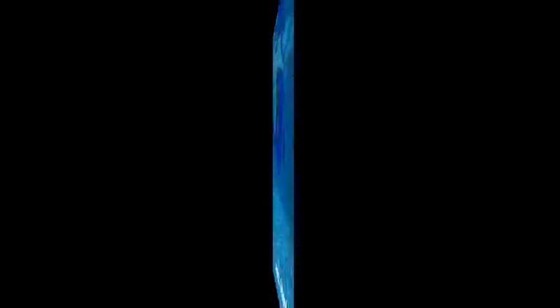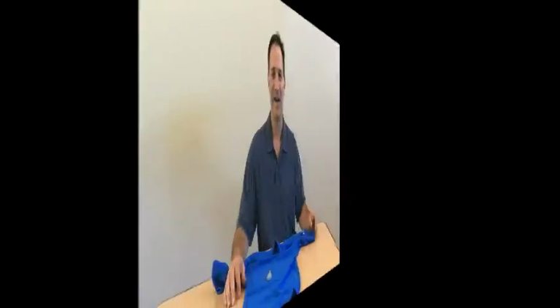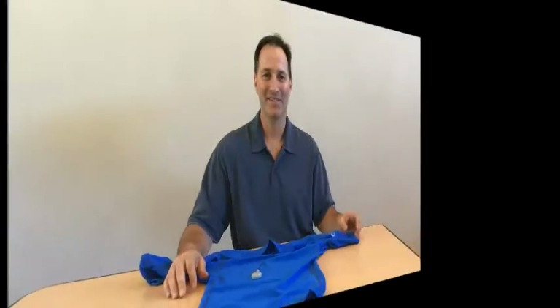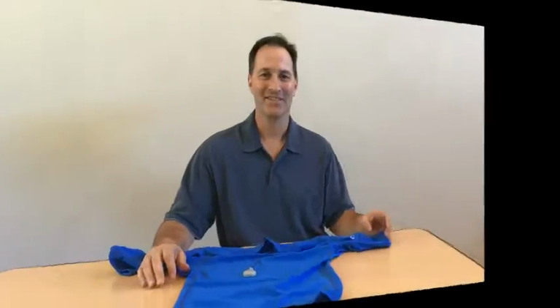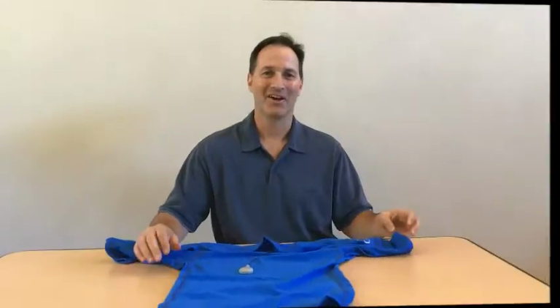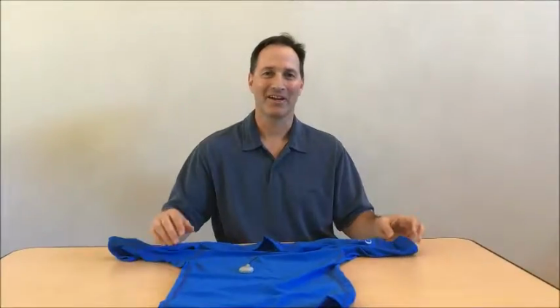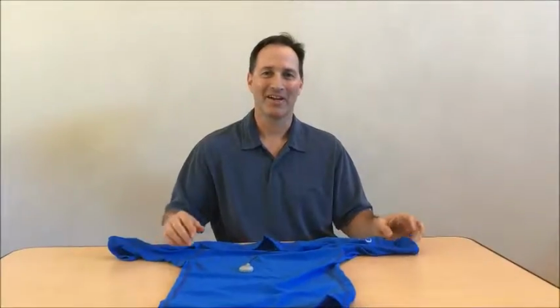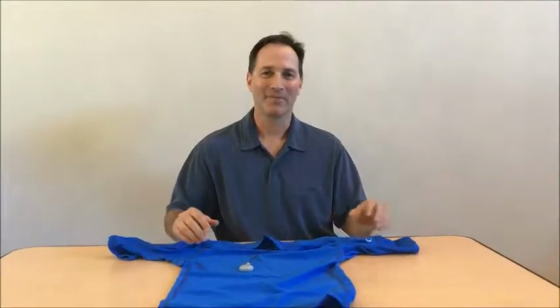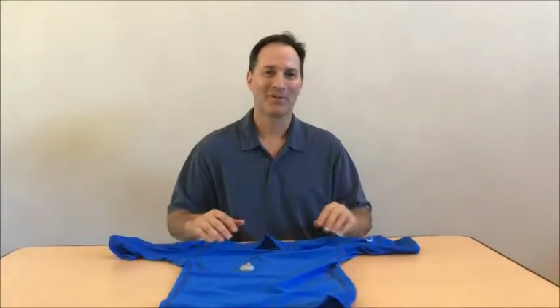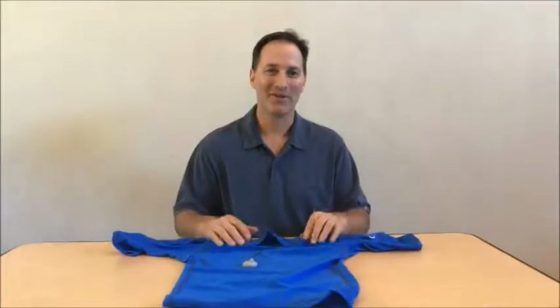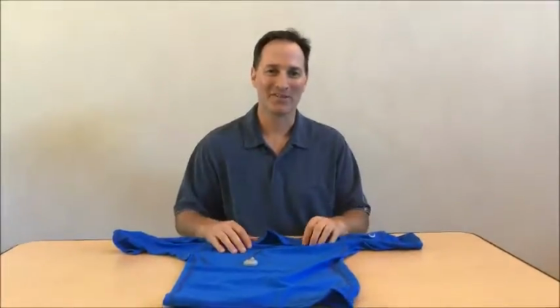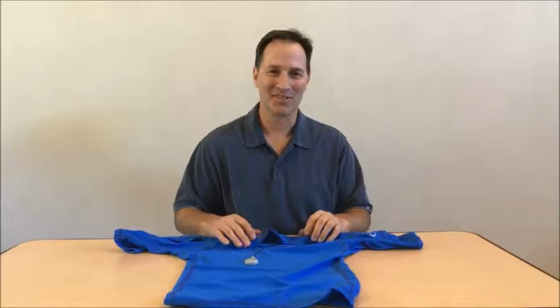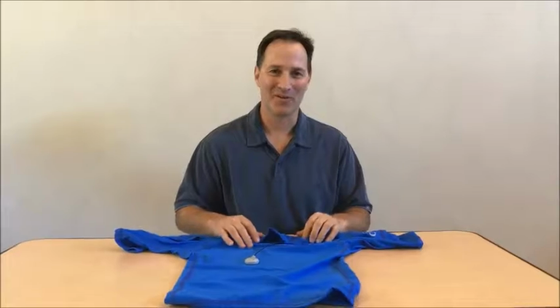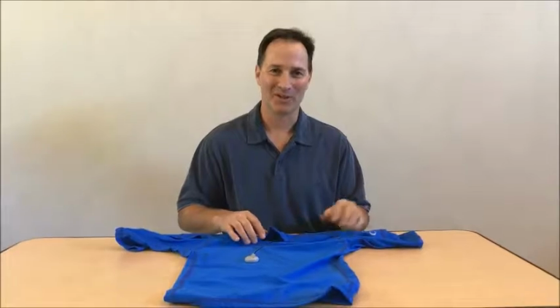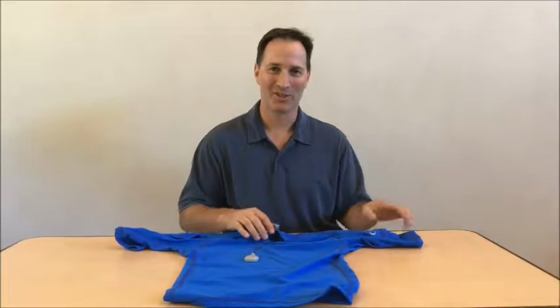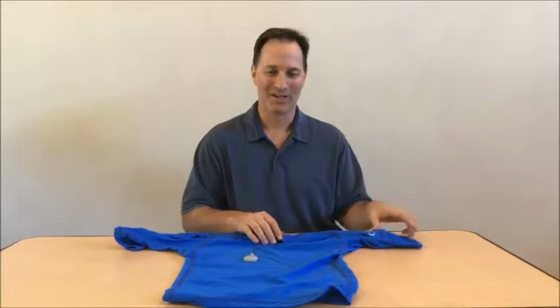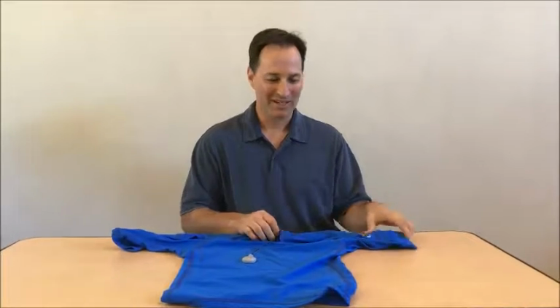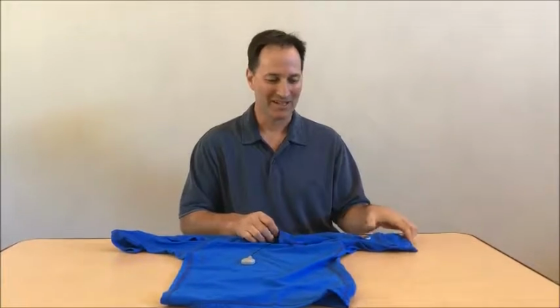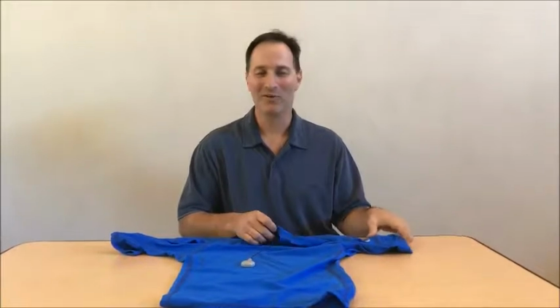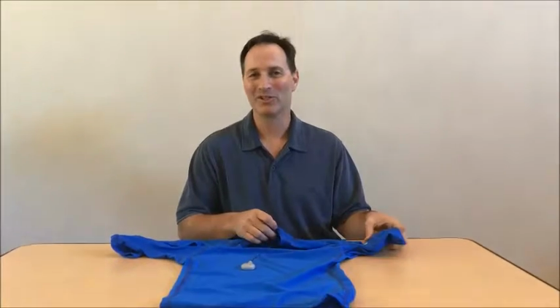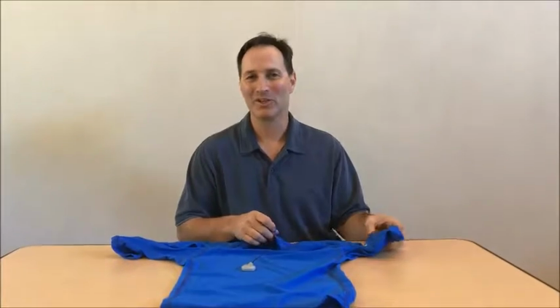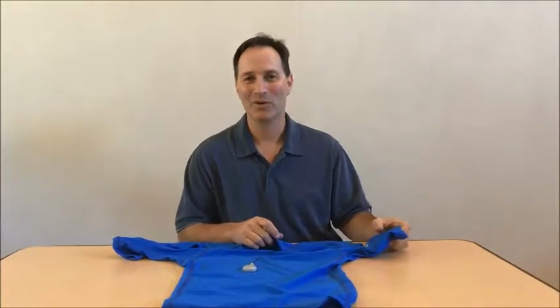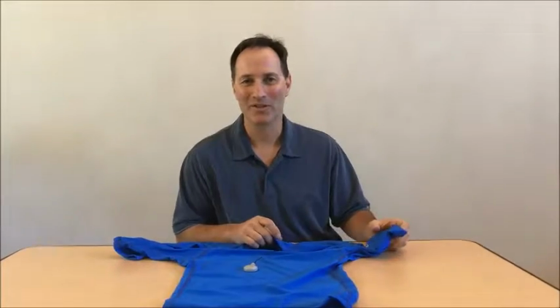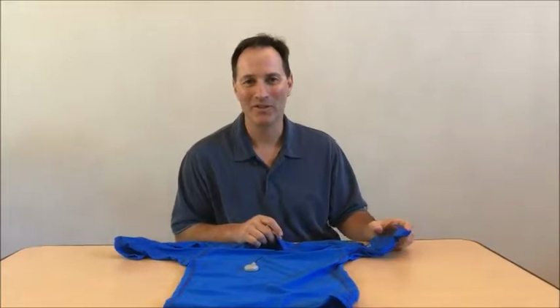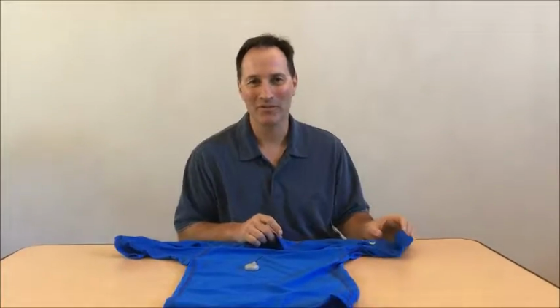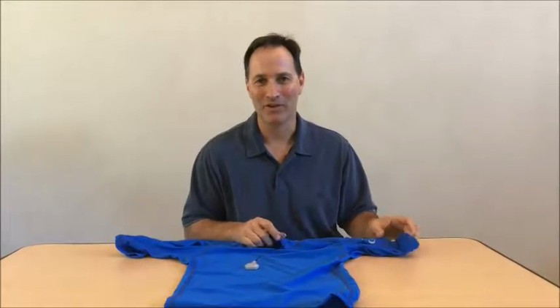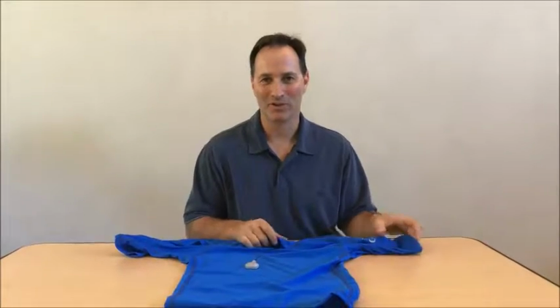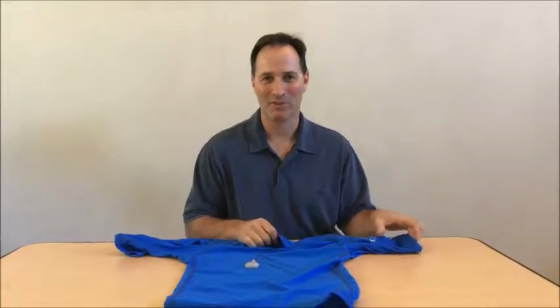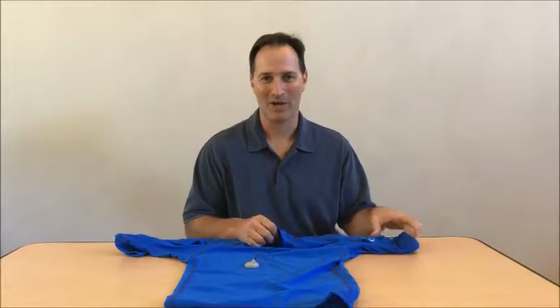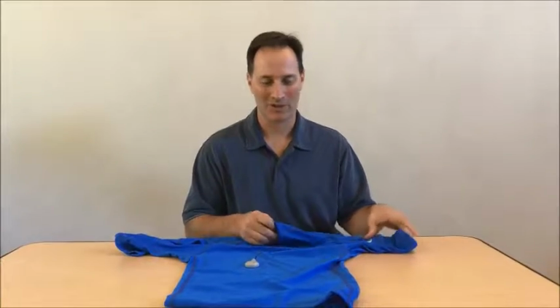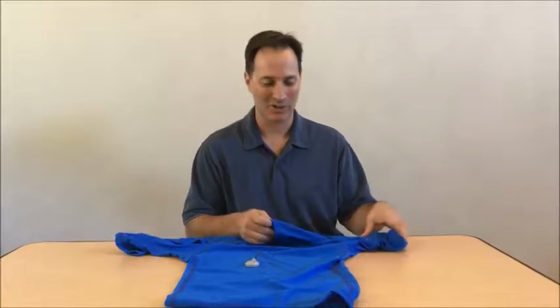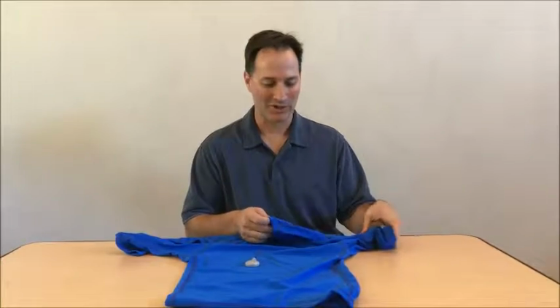Hi, this is Eric. I'm the creator of the CI Wear Shirt. Today I want to show you one of the unique features about our shirts.